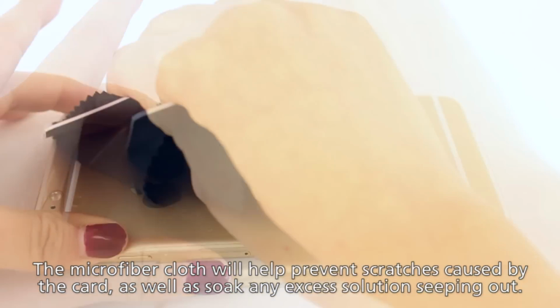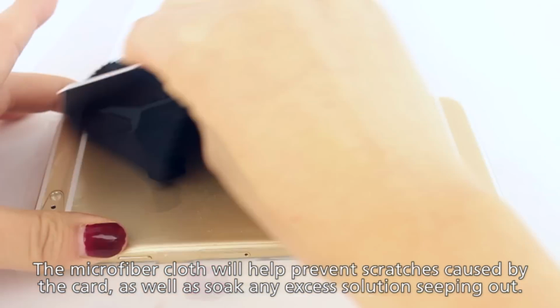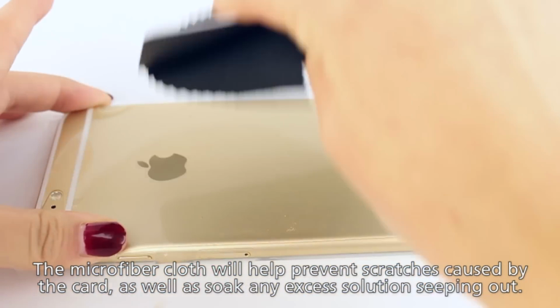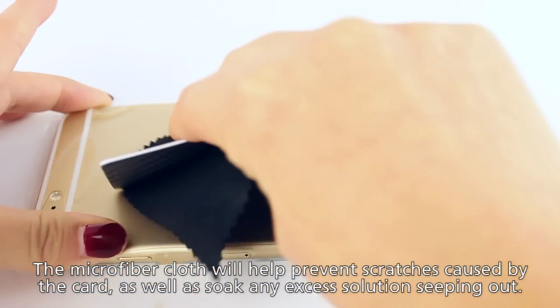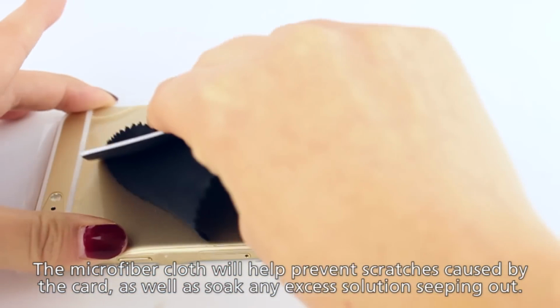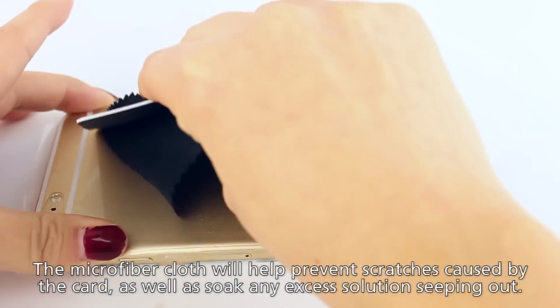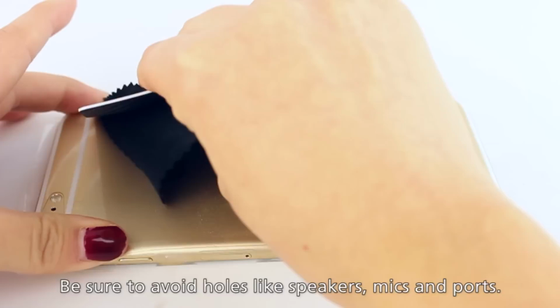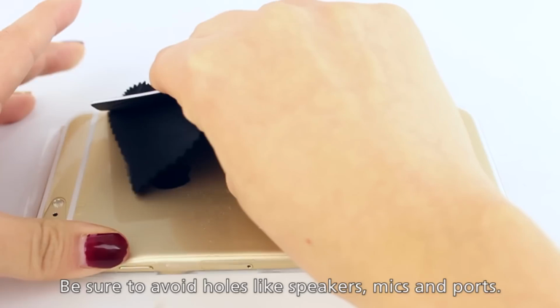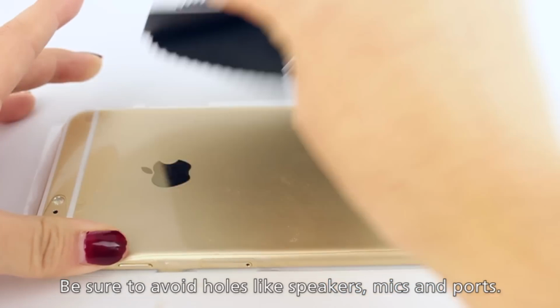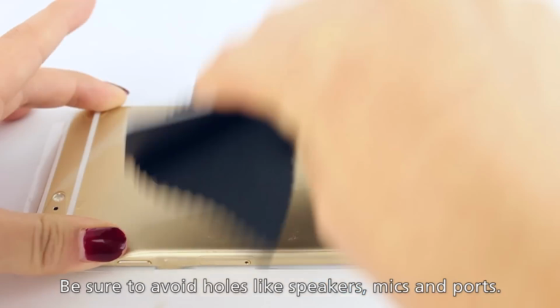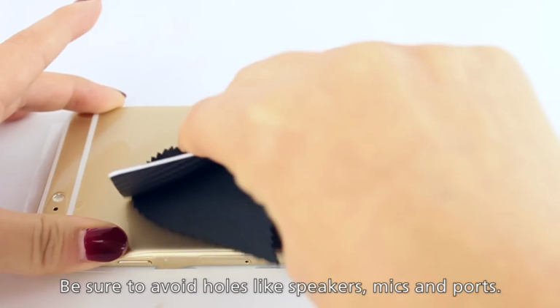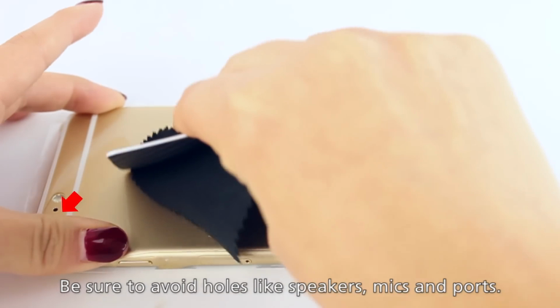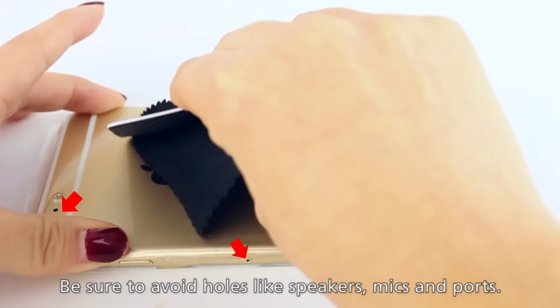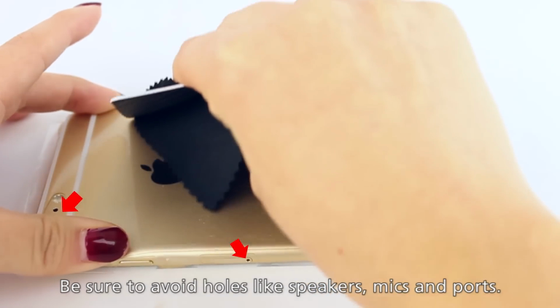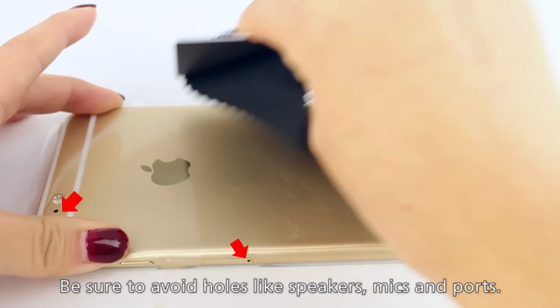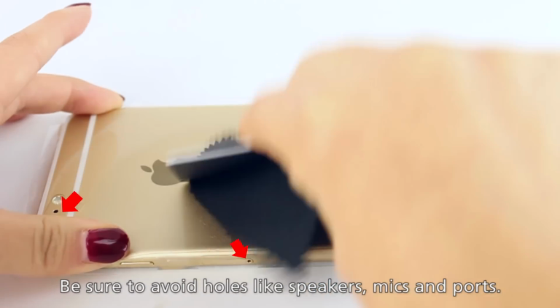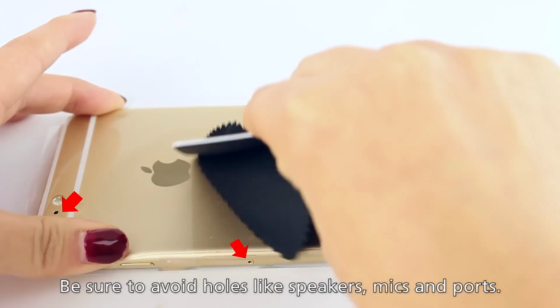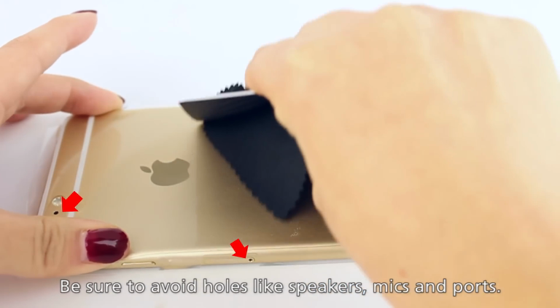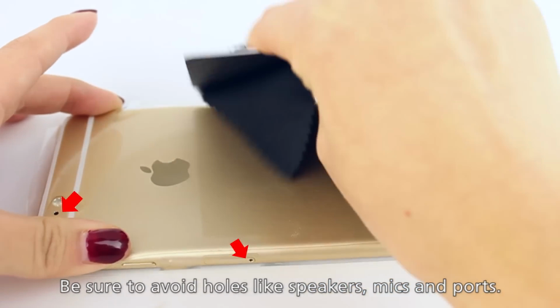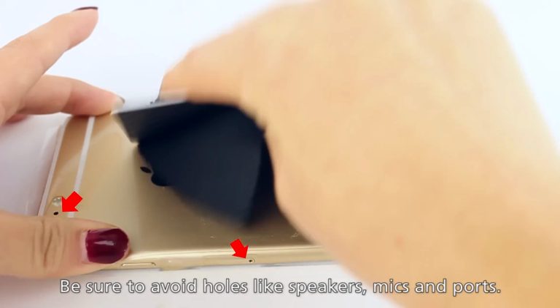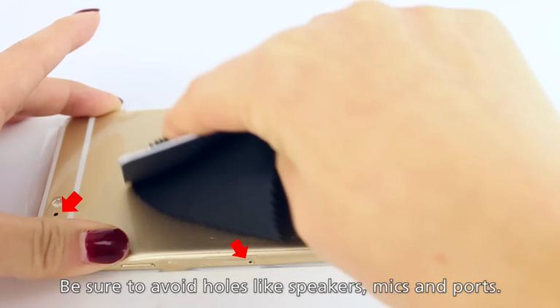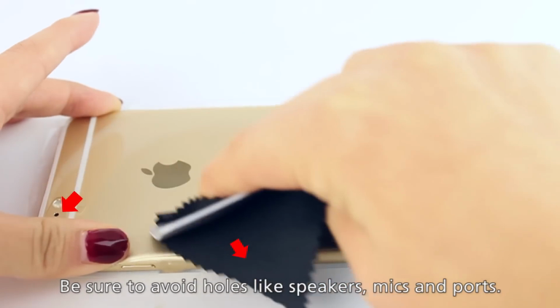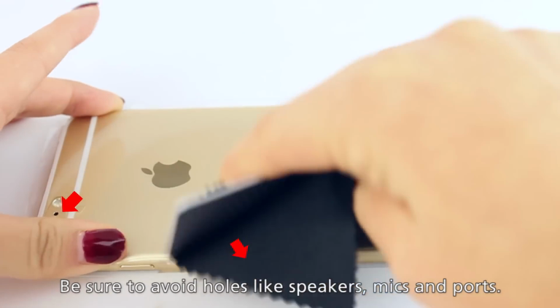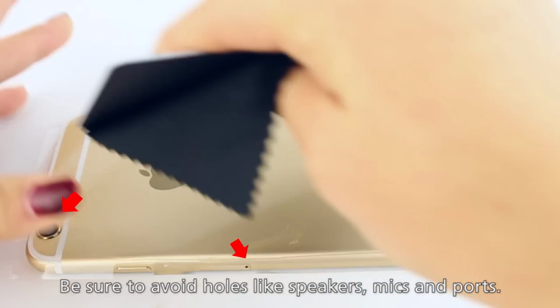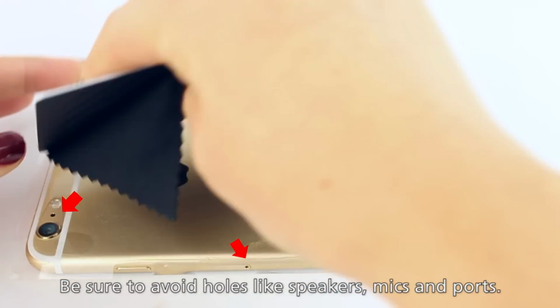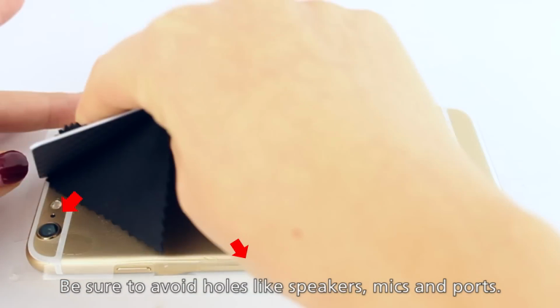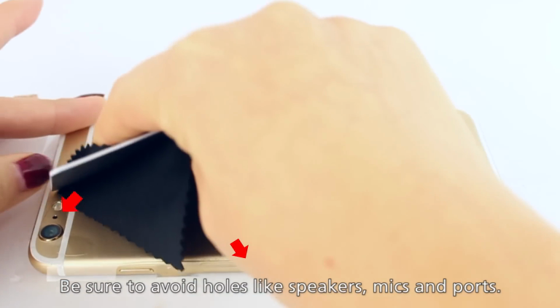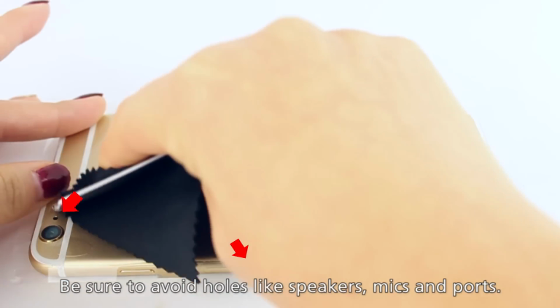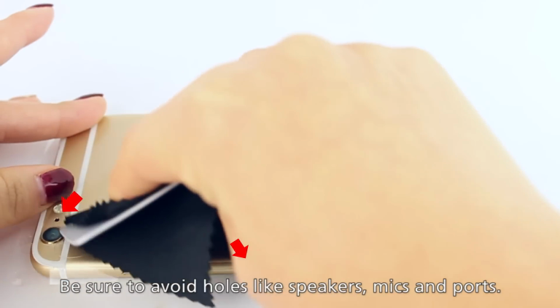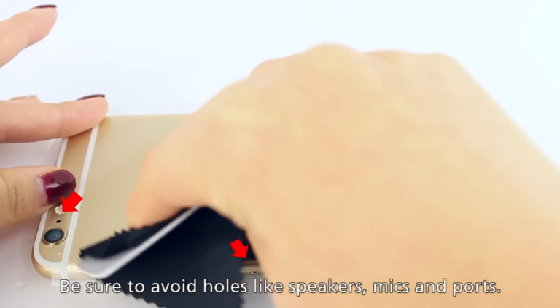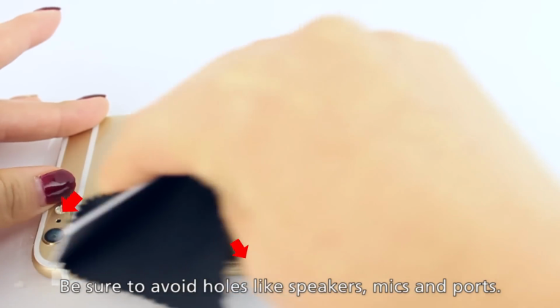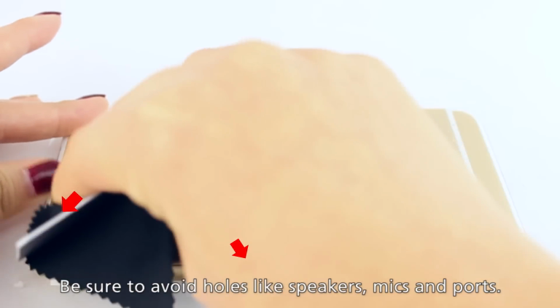And please, try to avoid pushing solution into holes like speakers, mics, and ports.